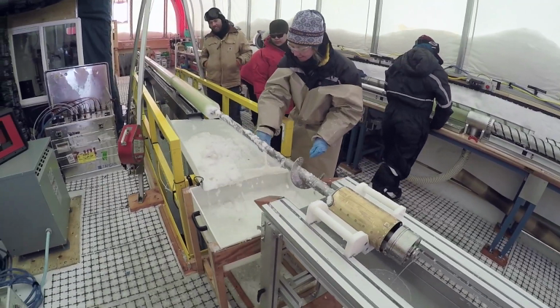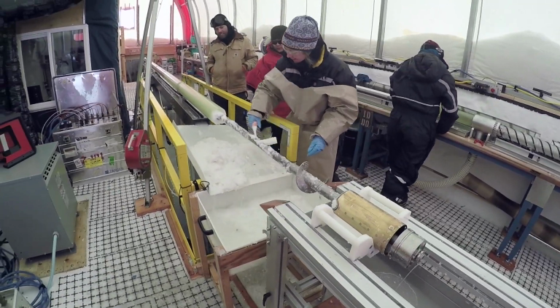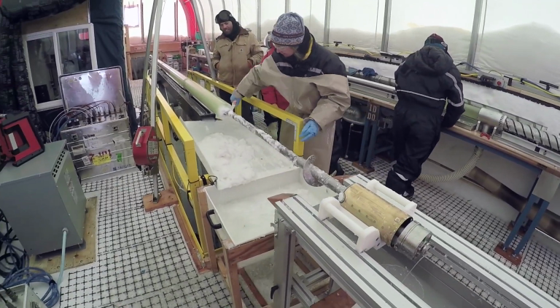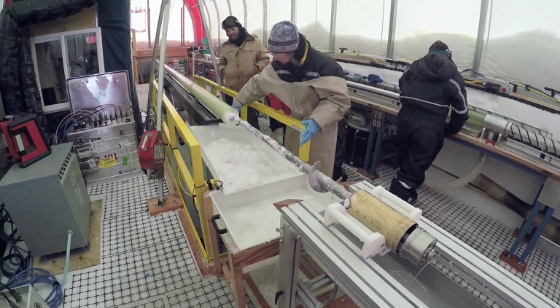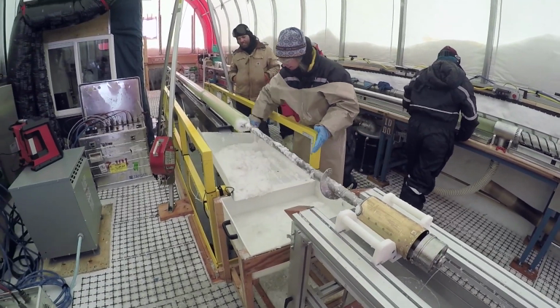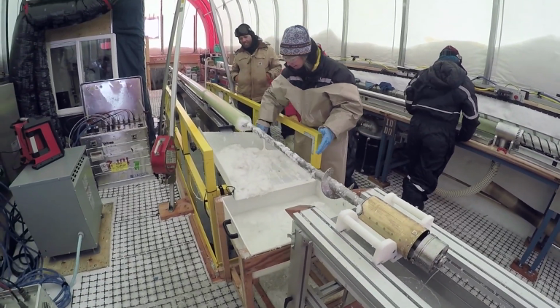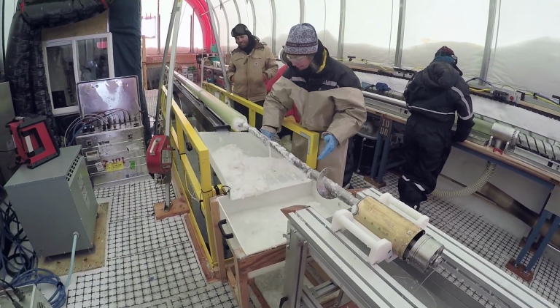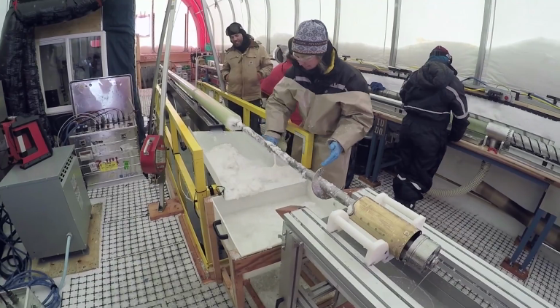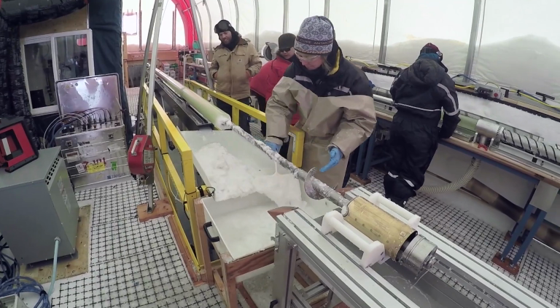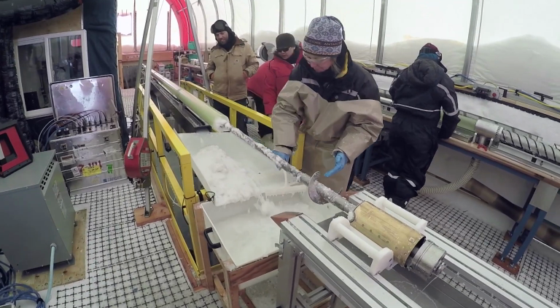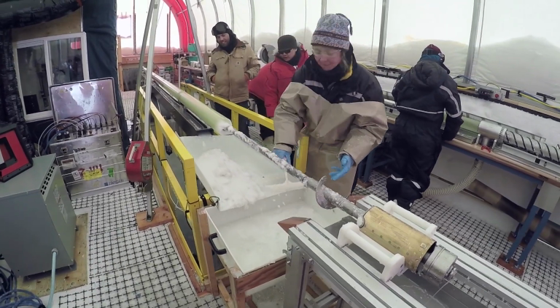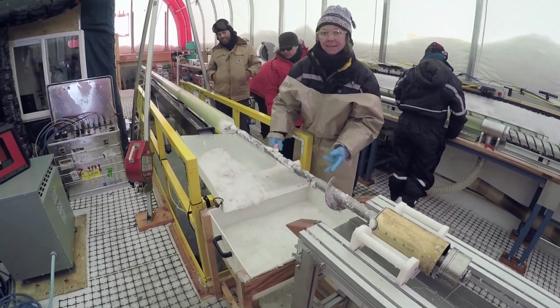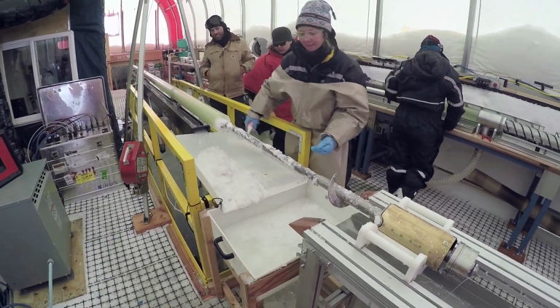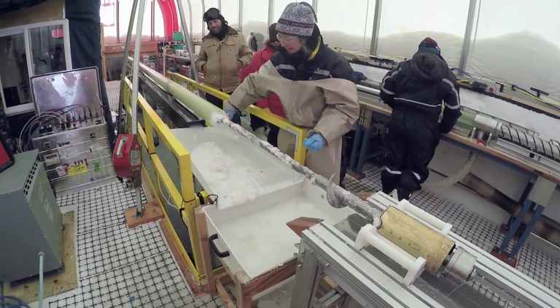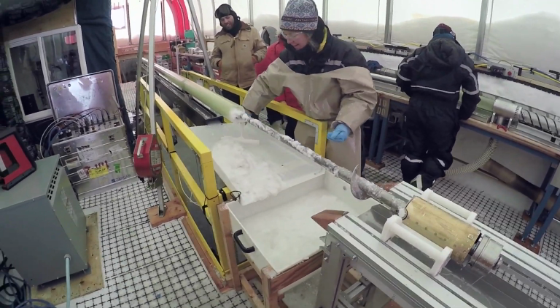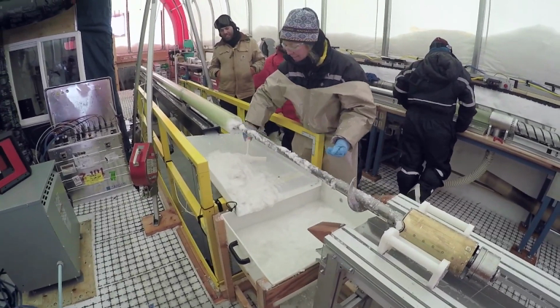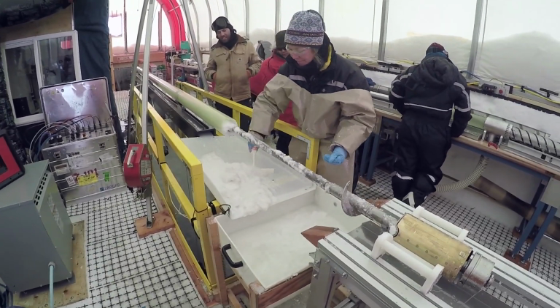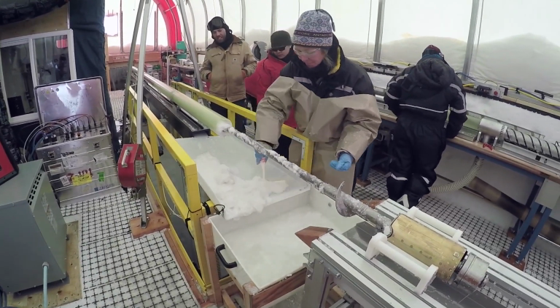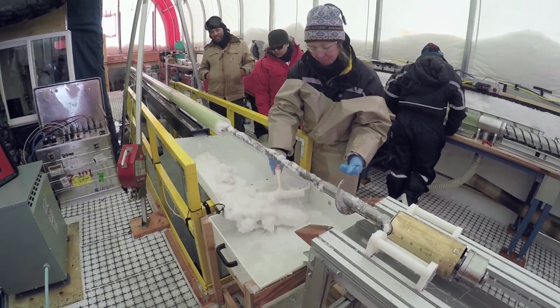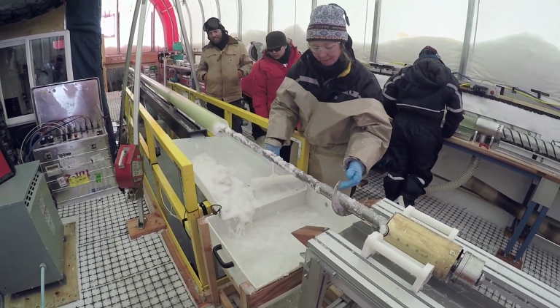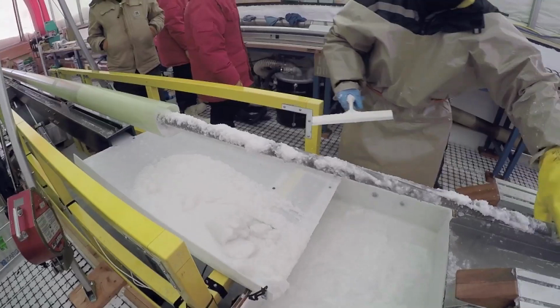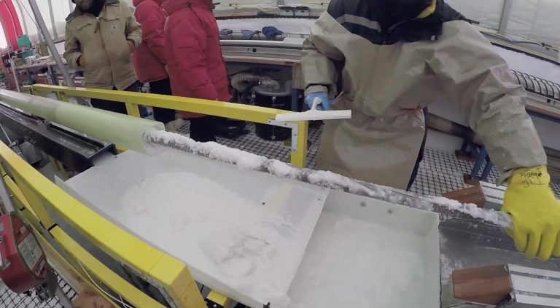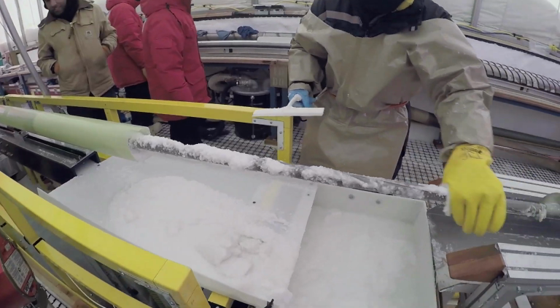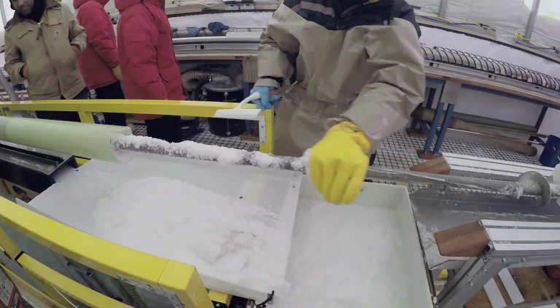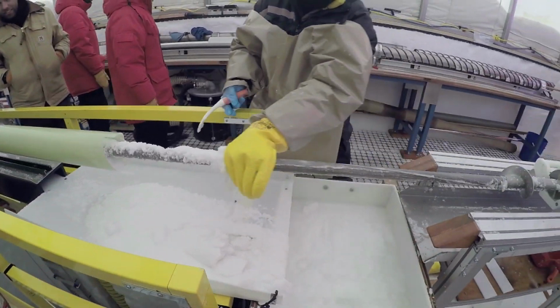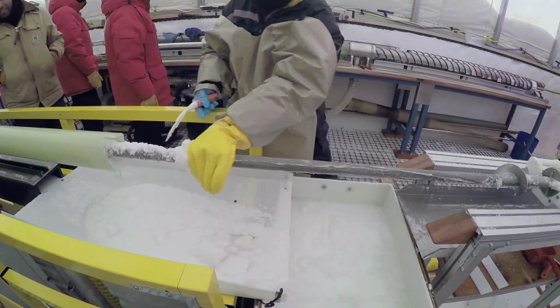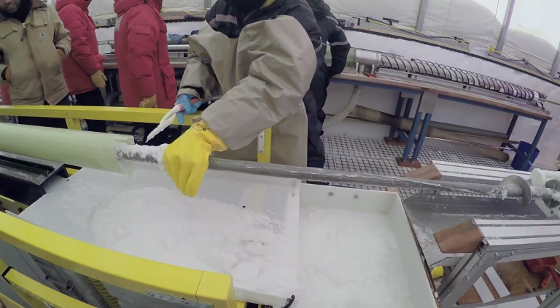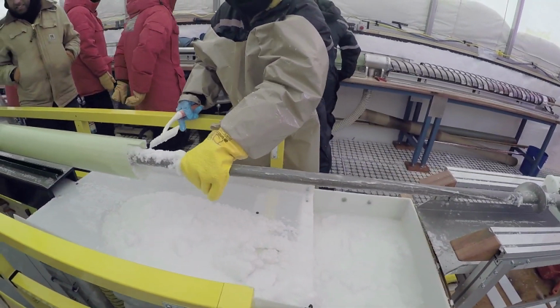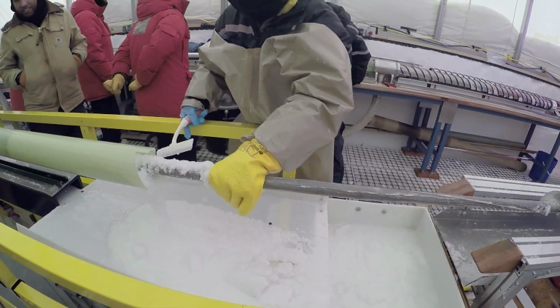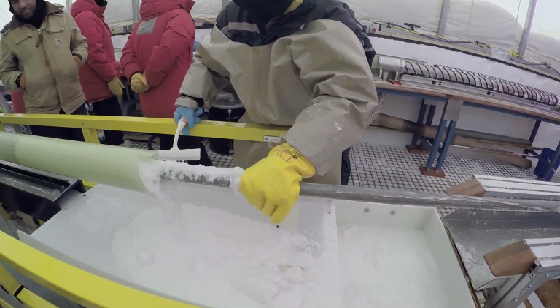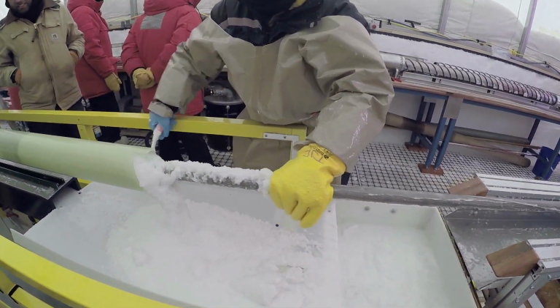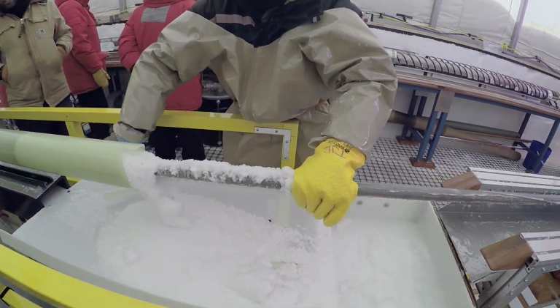This is all the sludge, all the chips. Looks like vanilla ice cream.